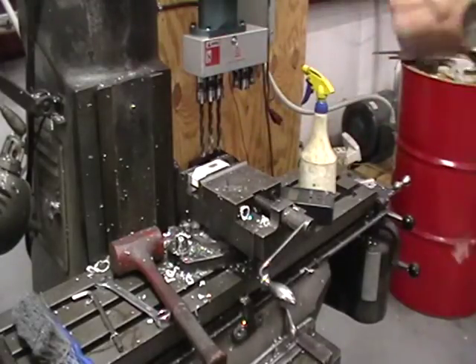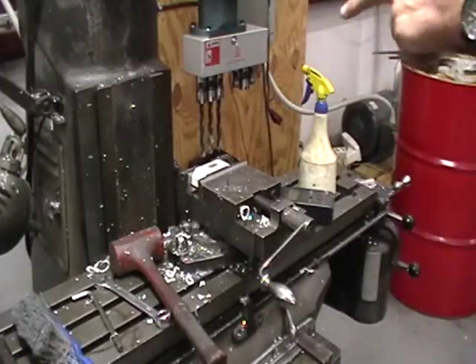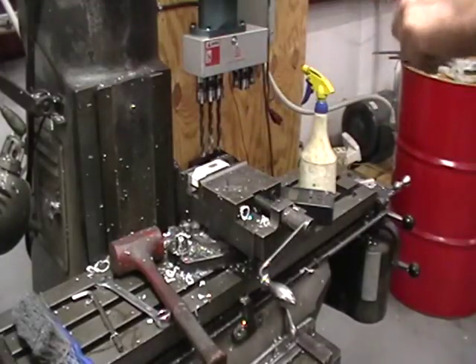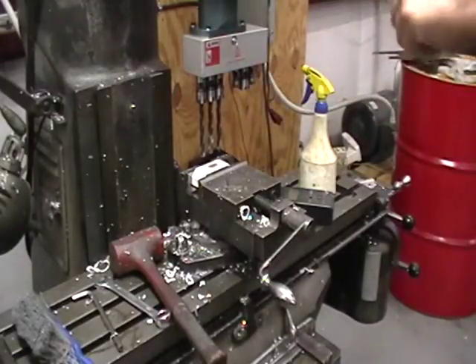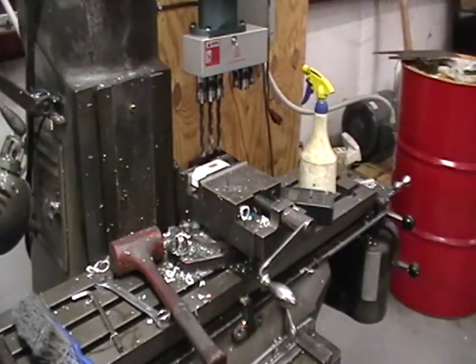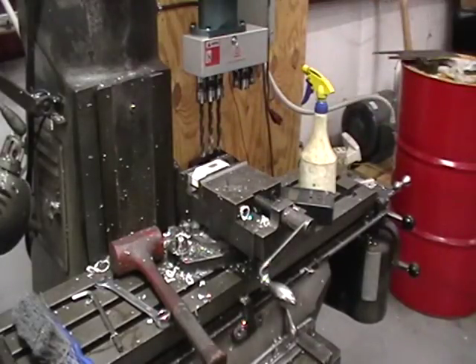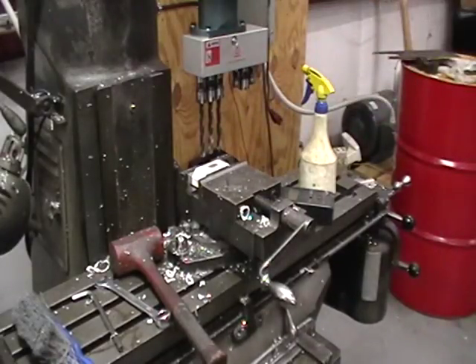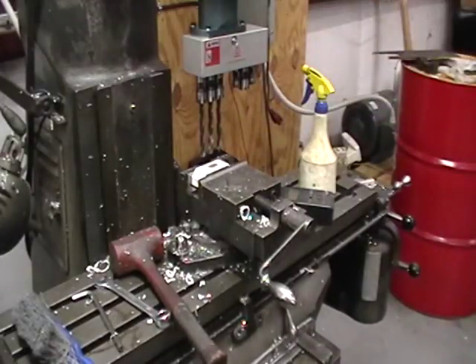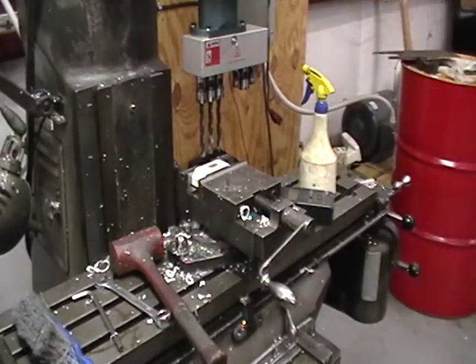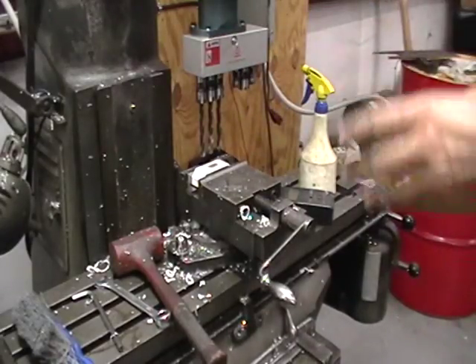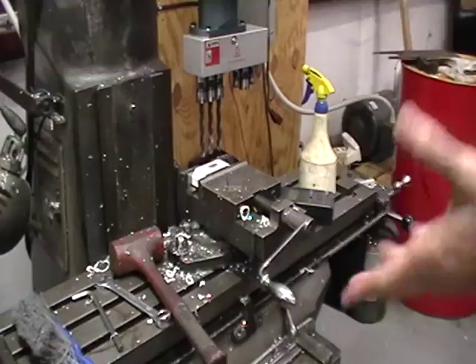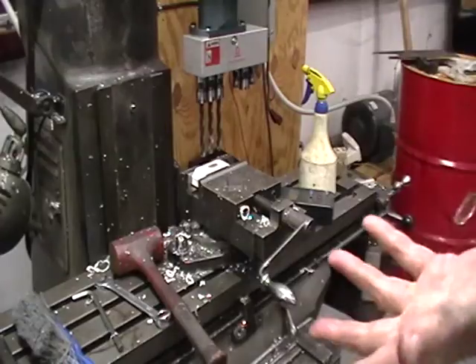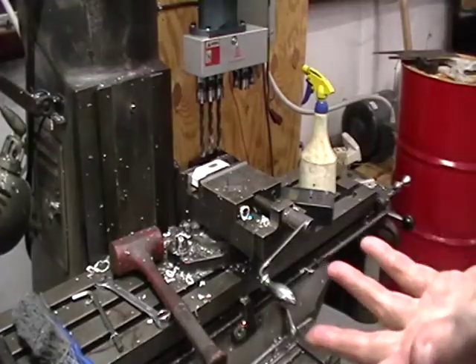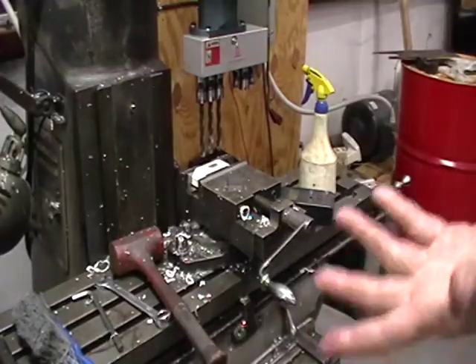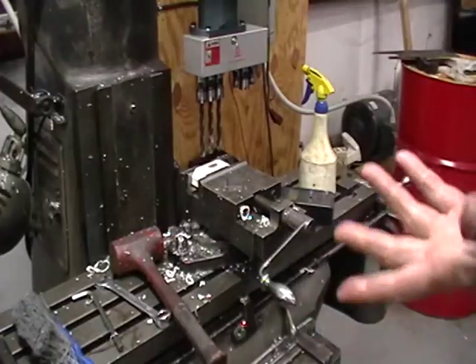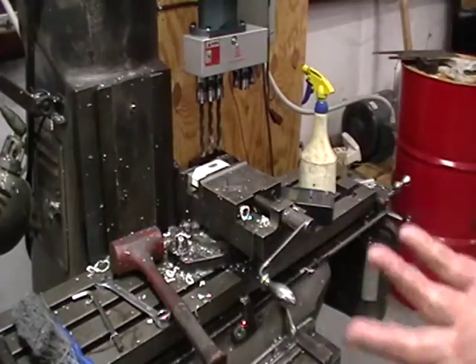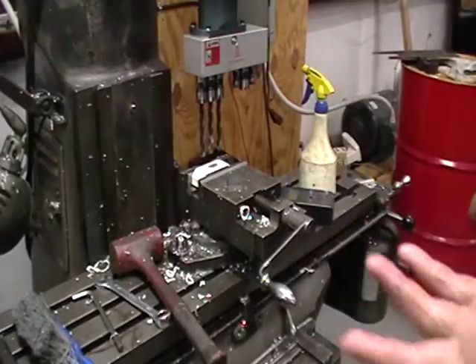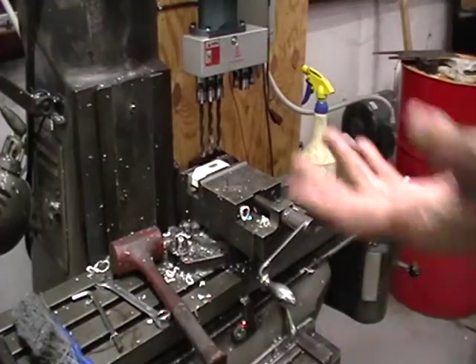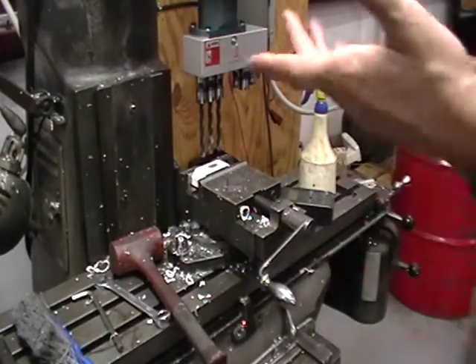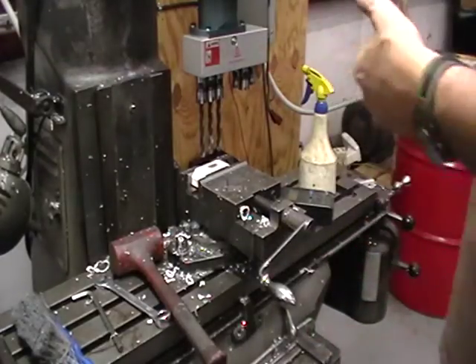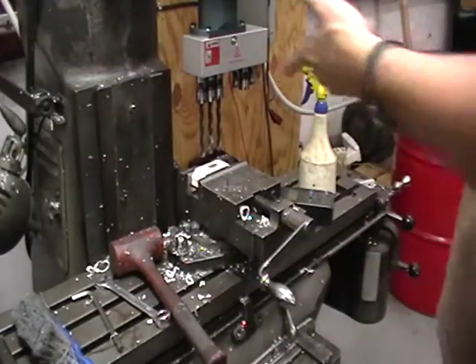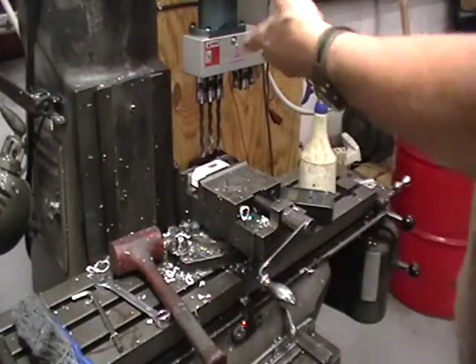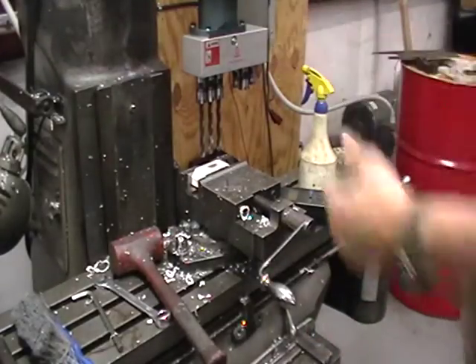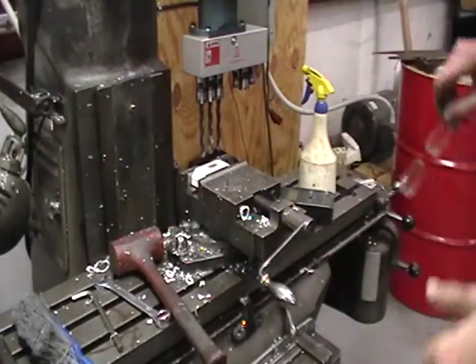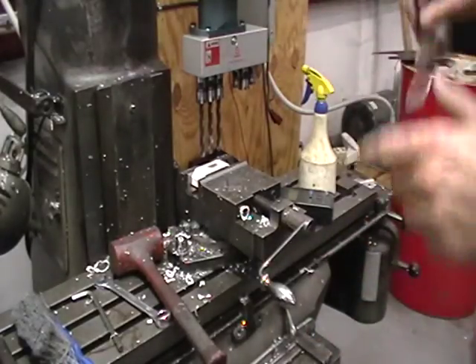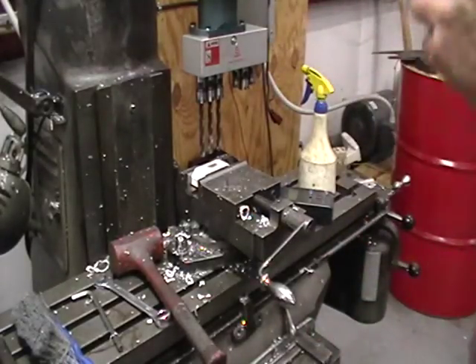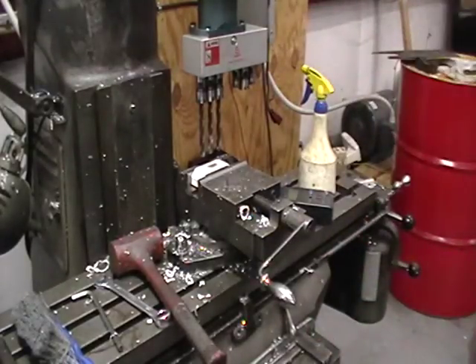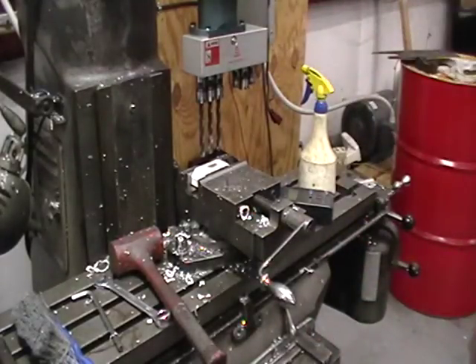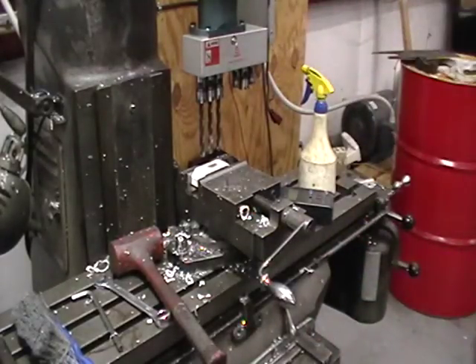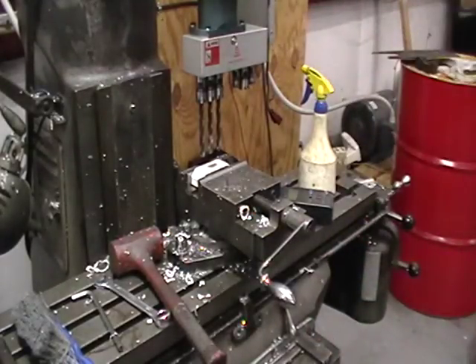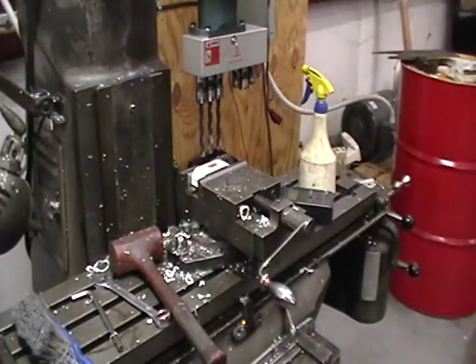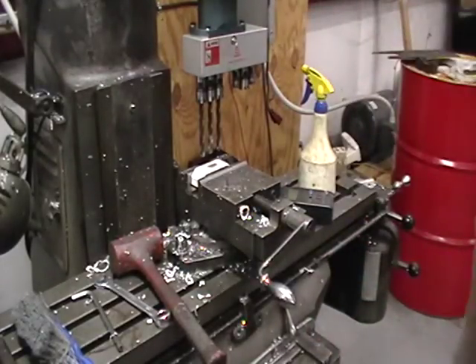I have the Bridgeport set up for about 3,100 RPM, and I'm going to do a test right now for you.